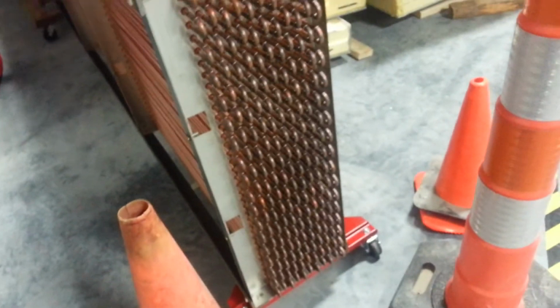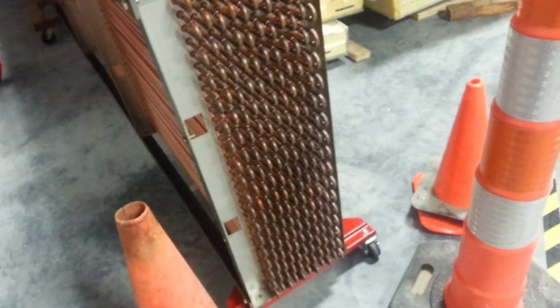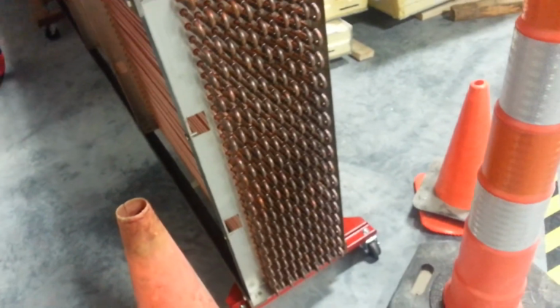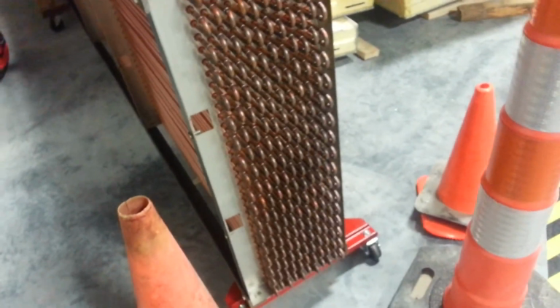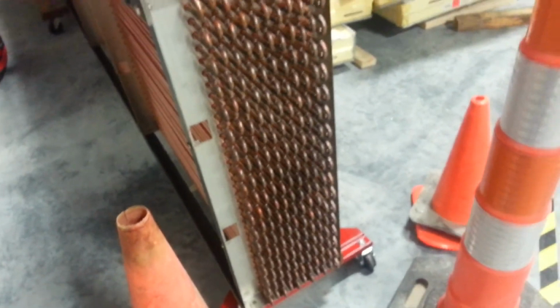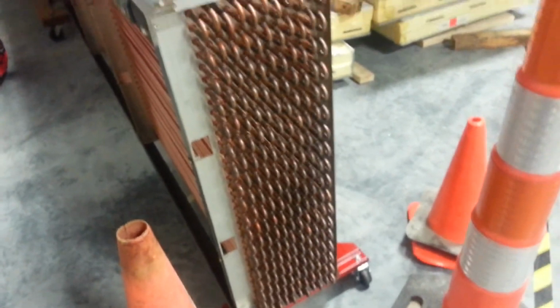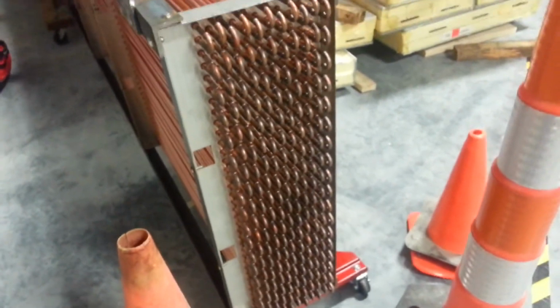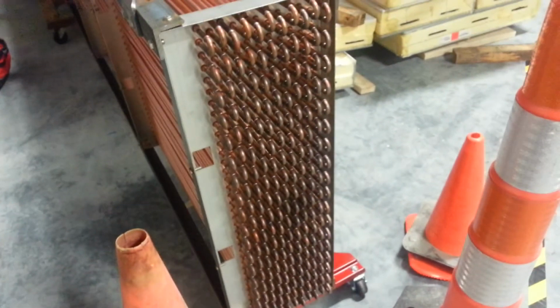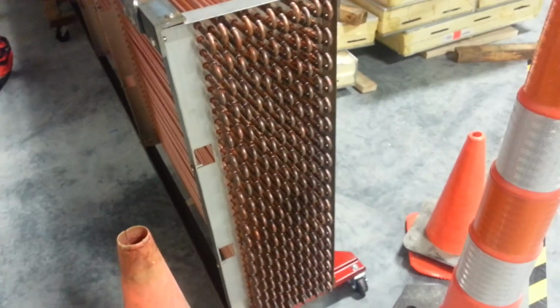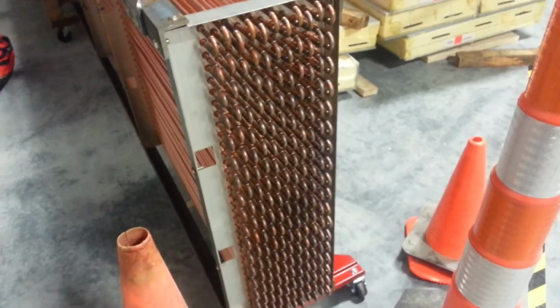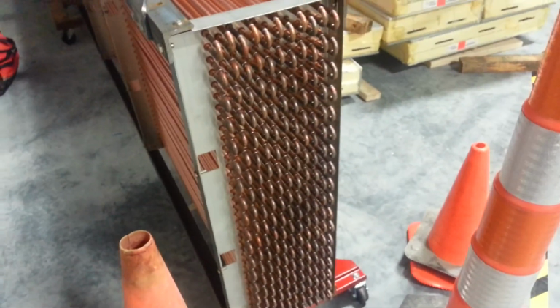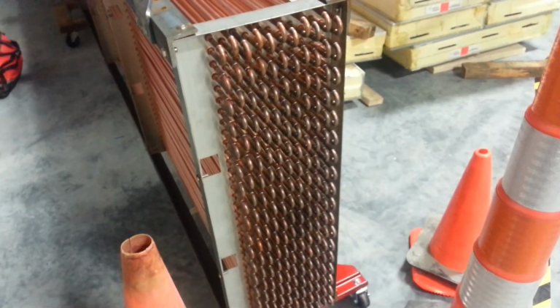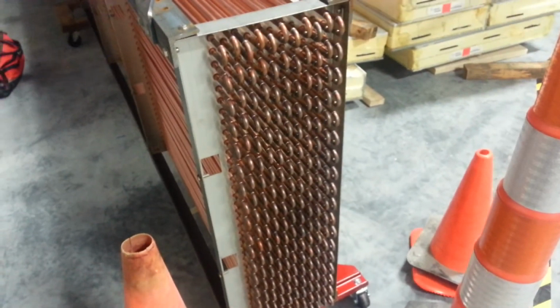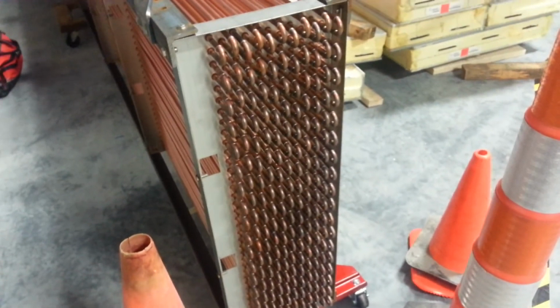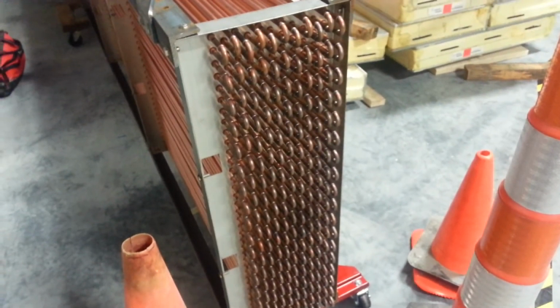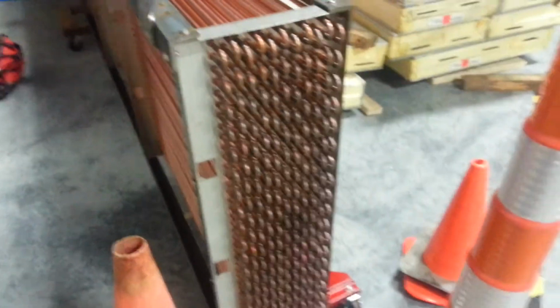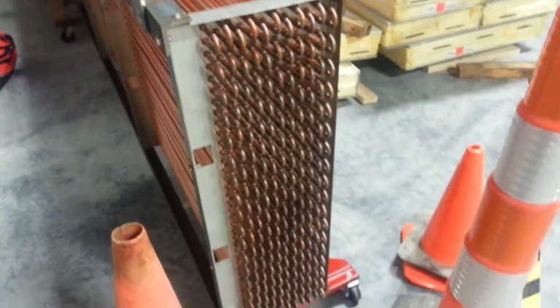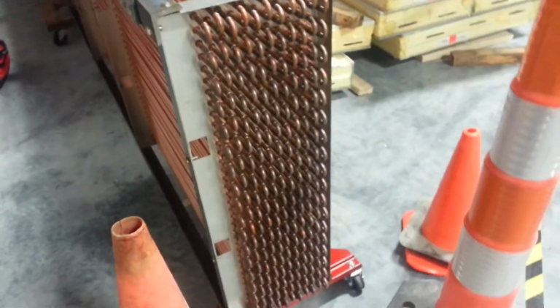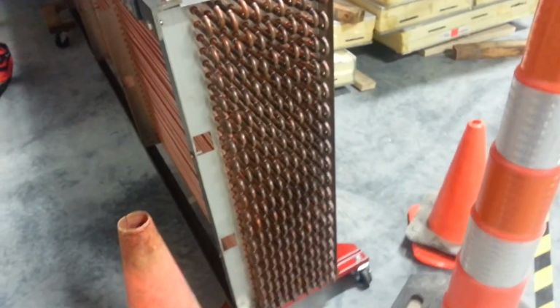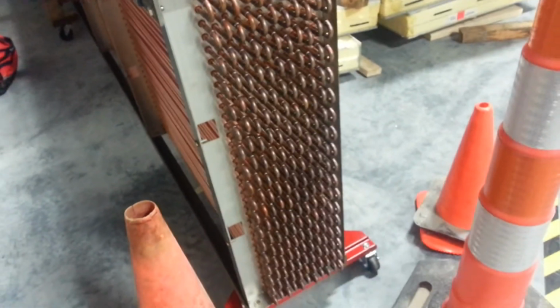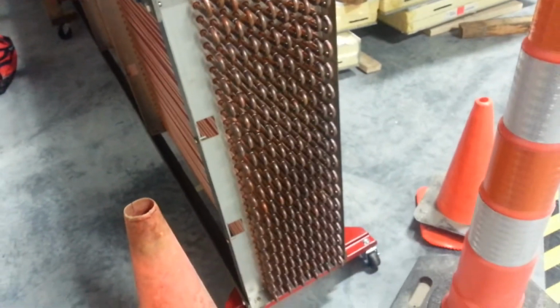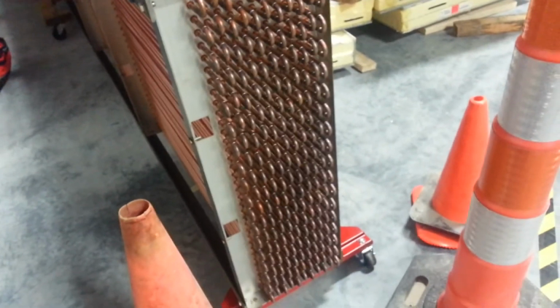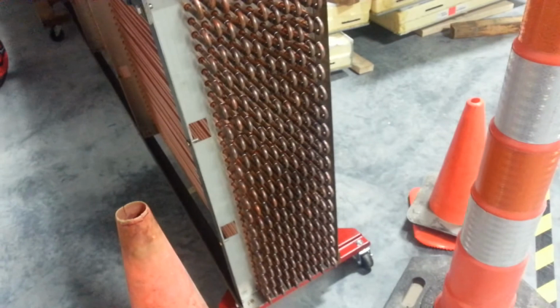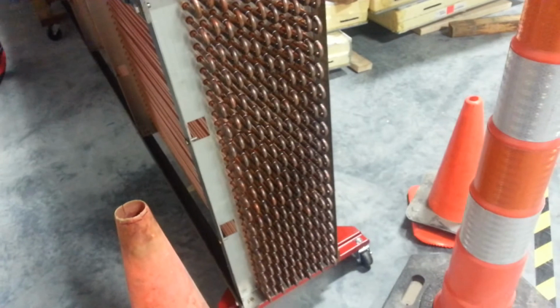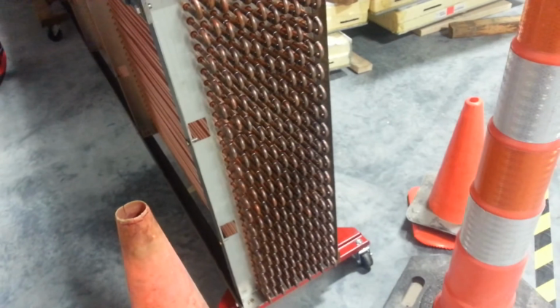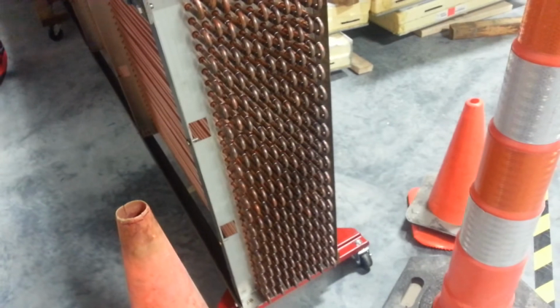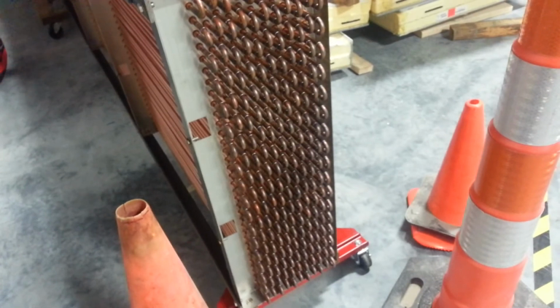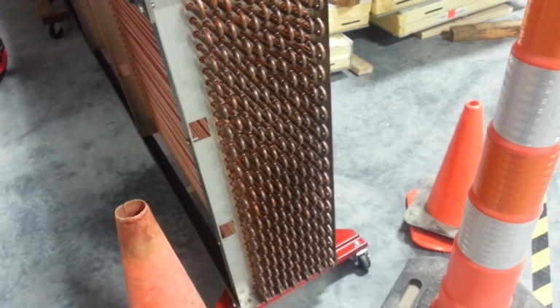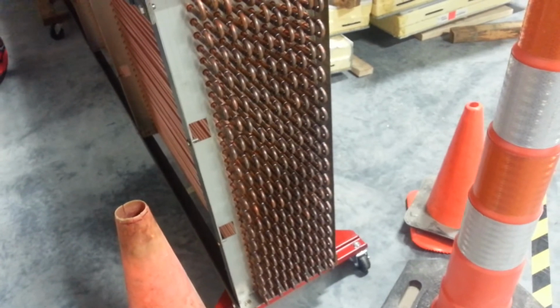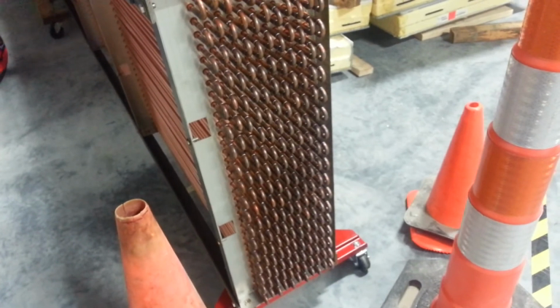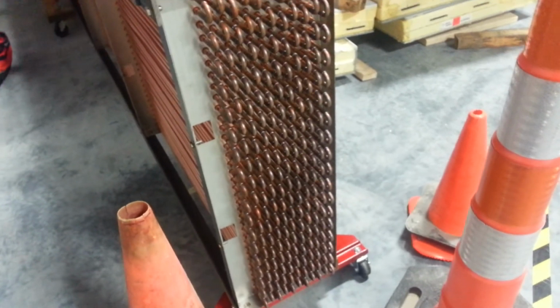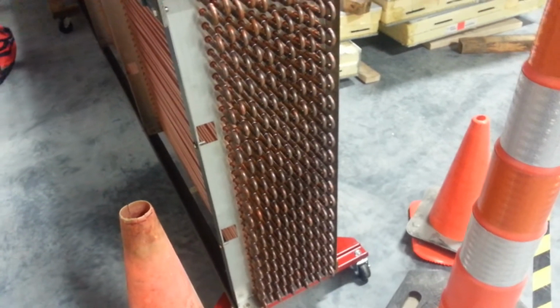Just showing you stuff you may not get to see in the end. That's a lot of joints.